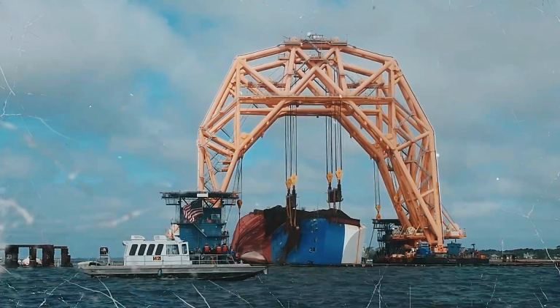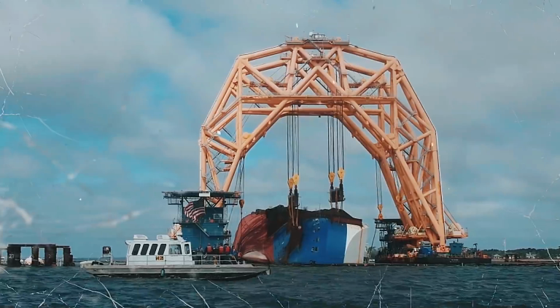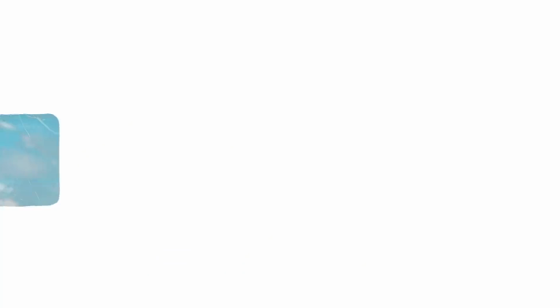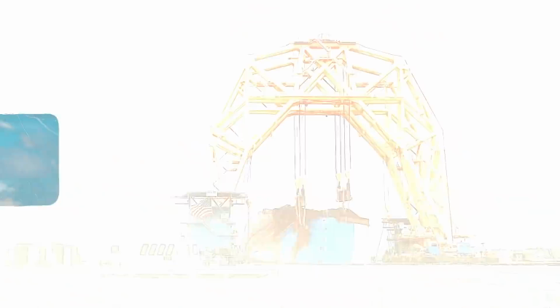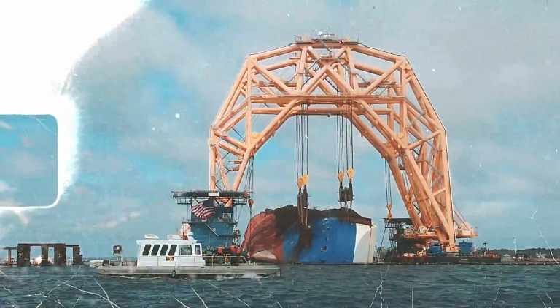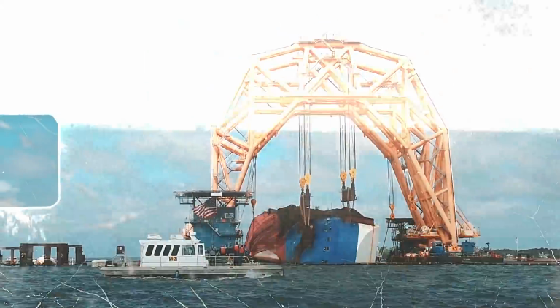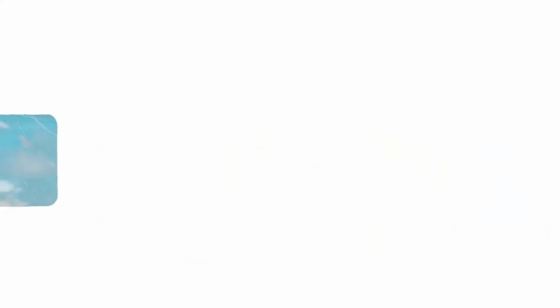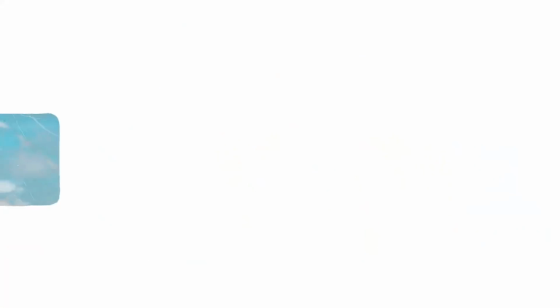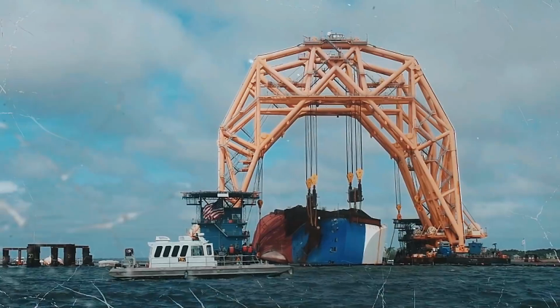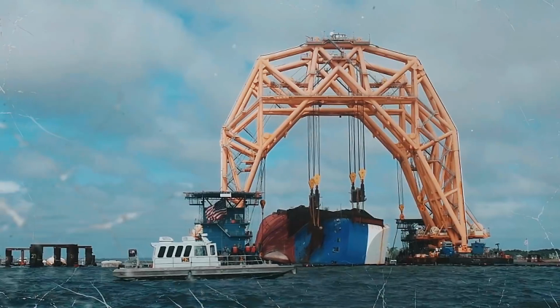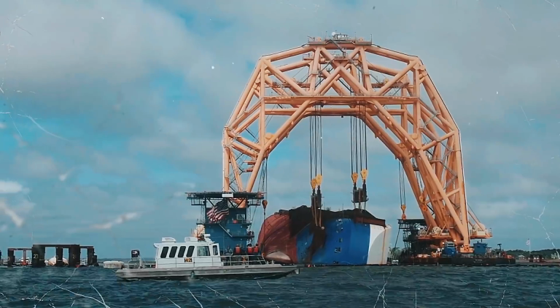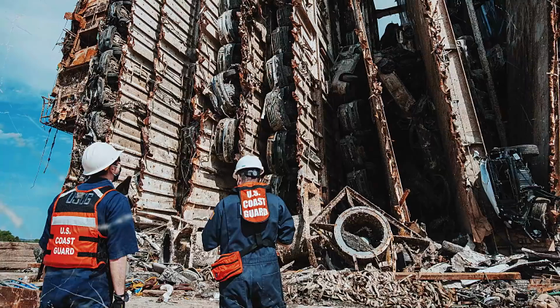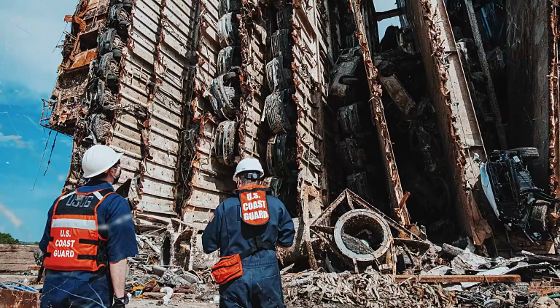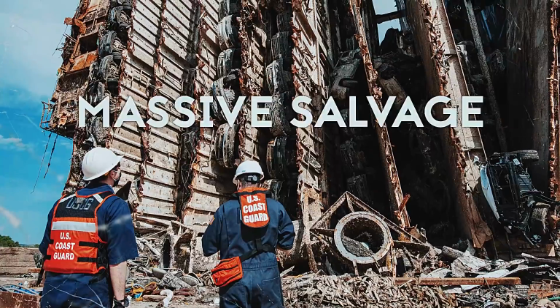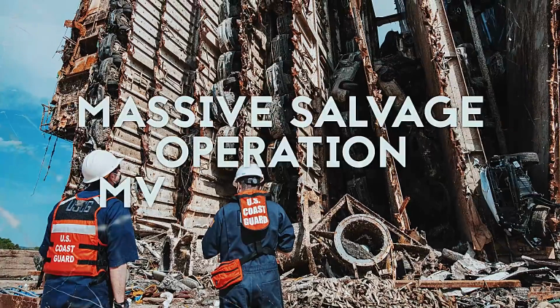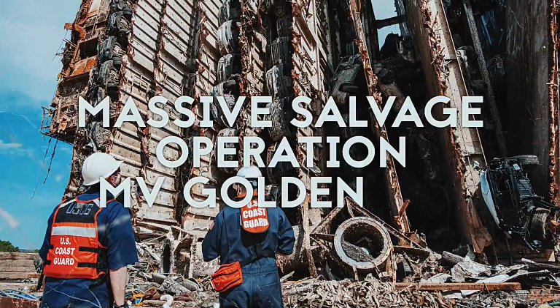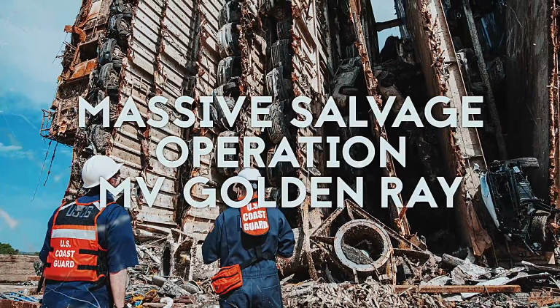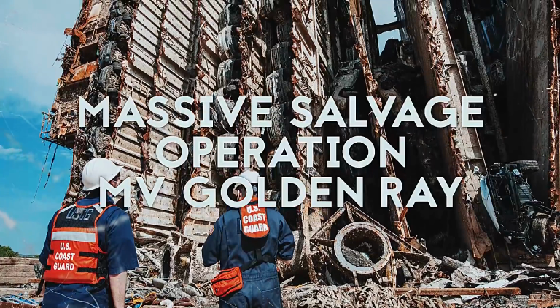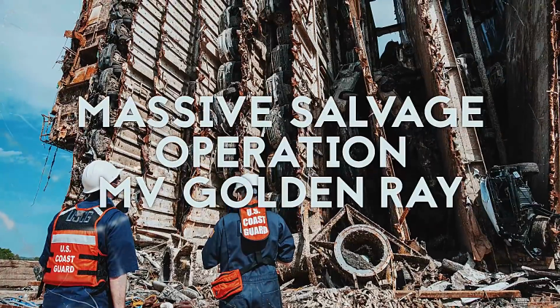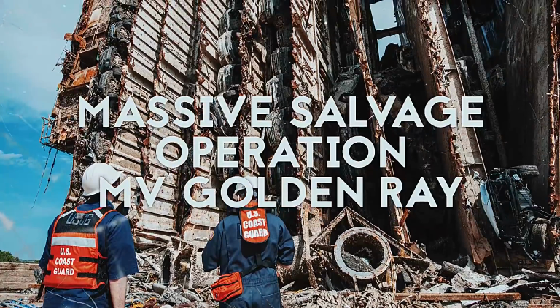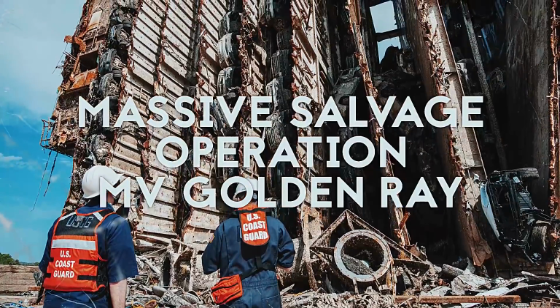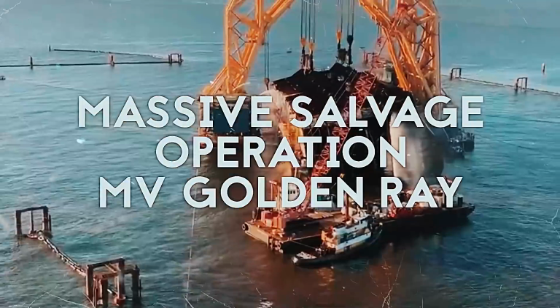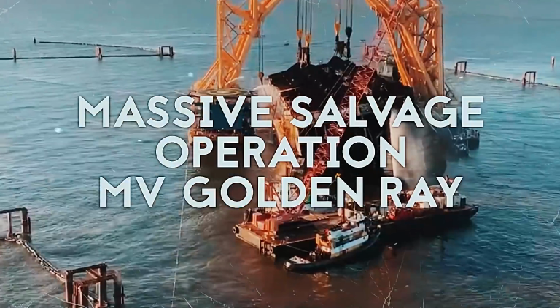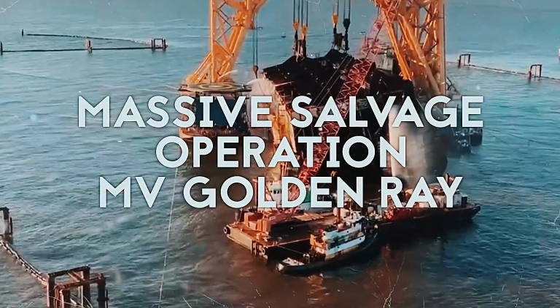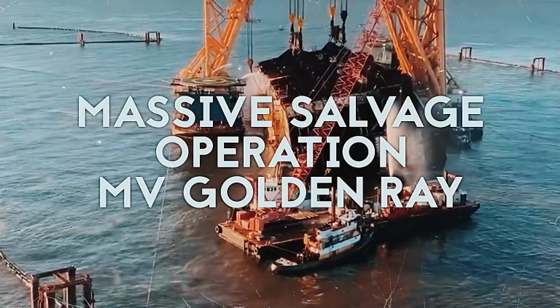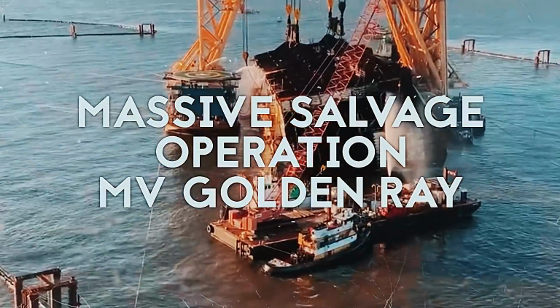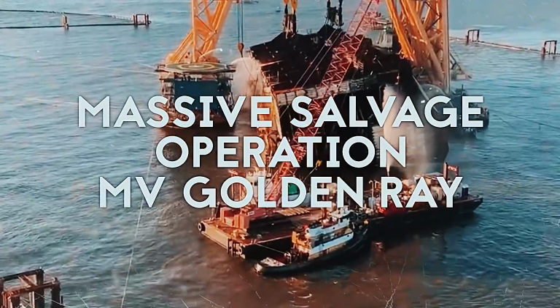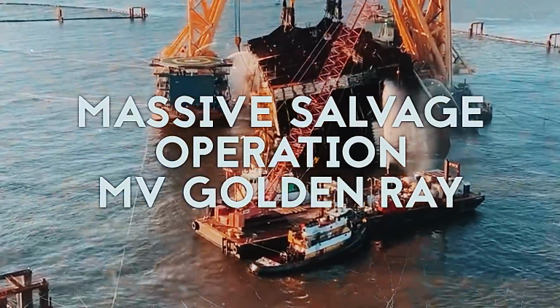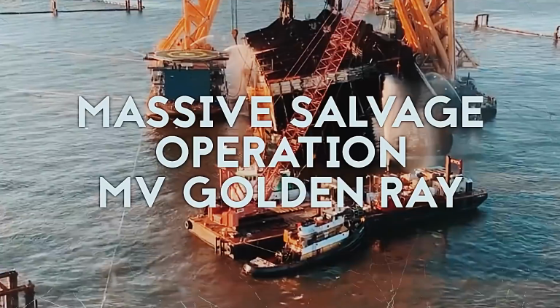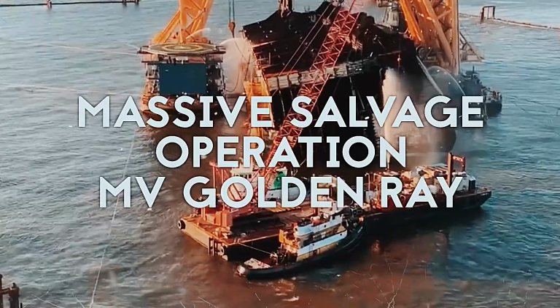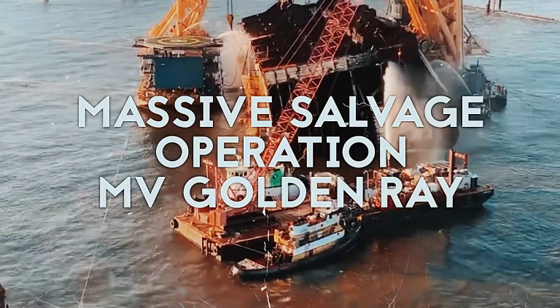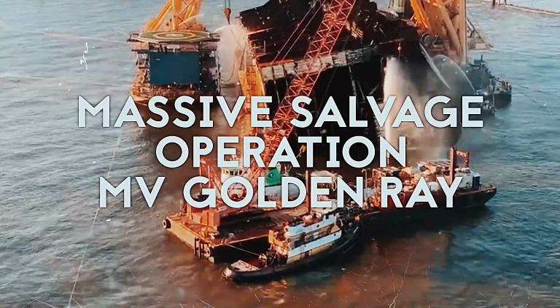Today, we're going to look at the massive salvage operation for the MV Golden Ray.